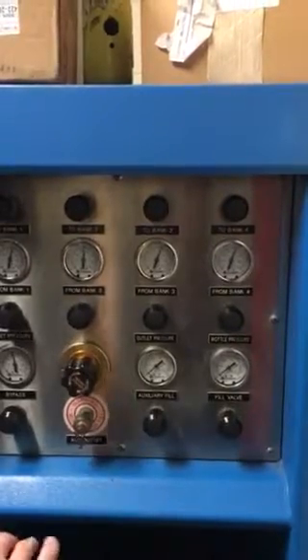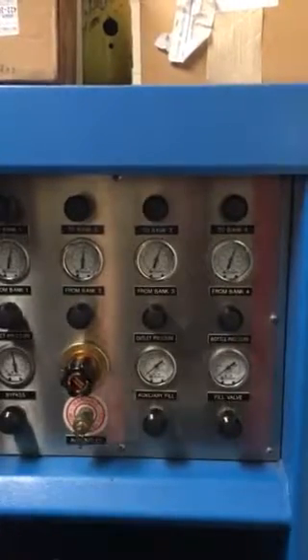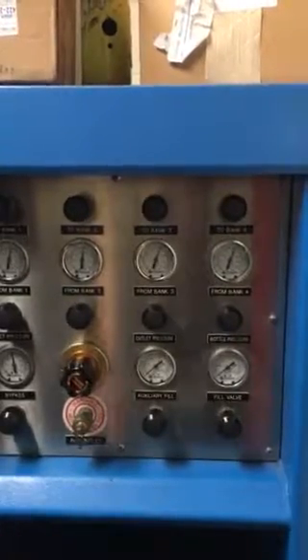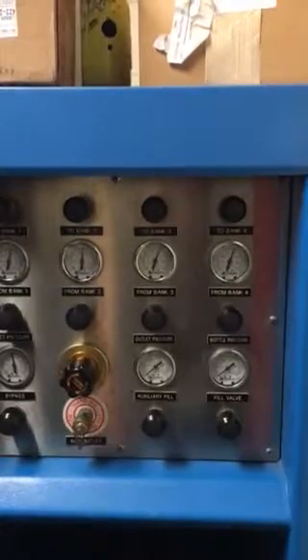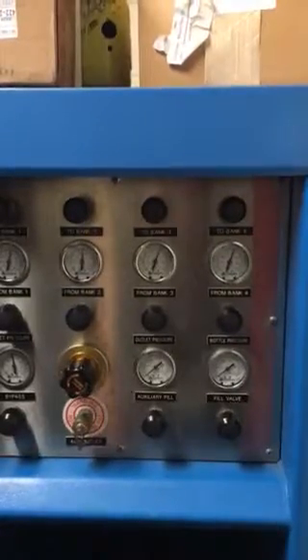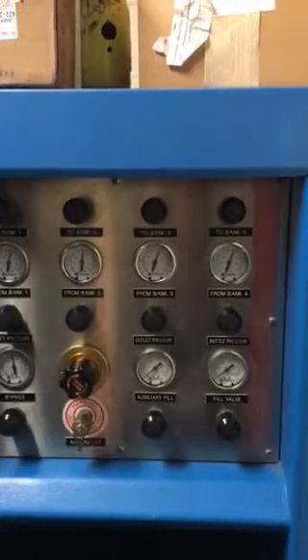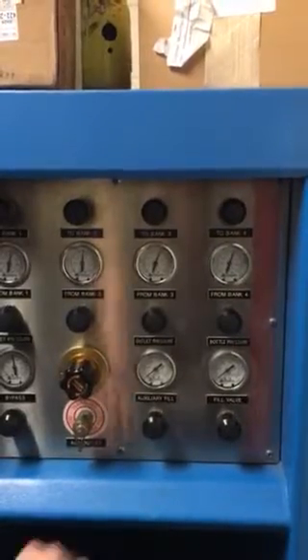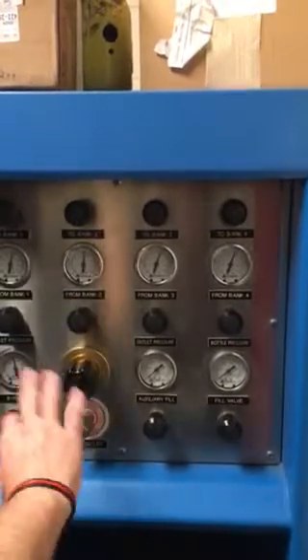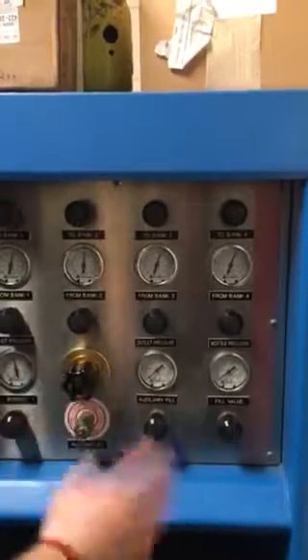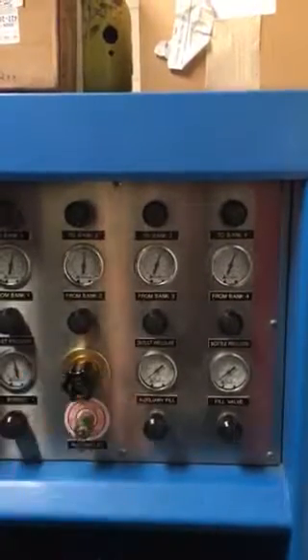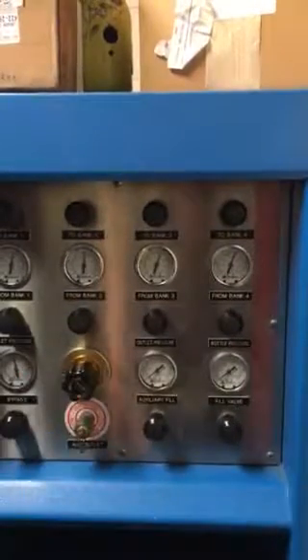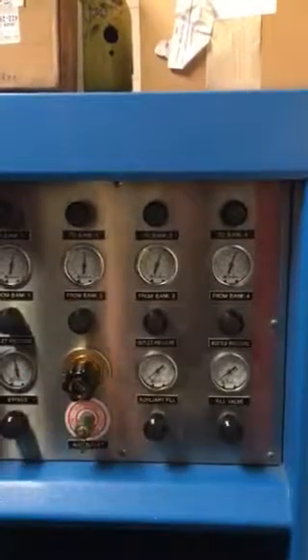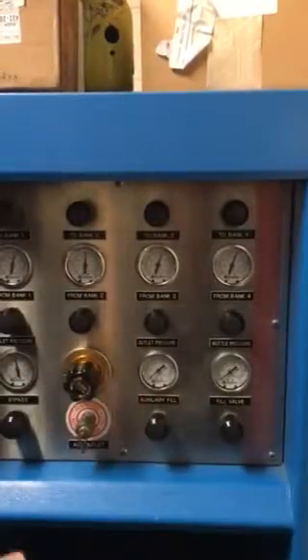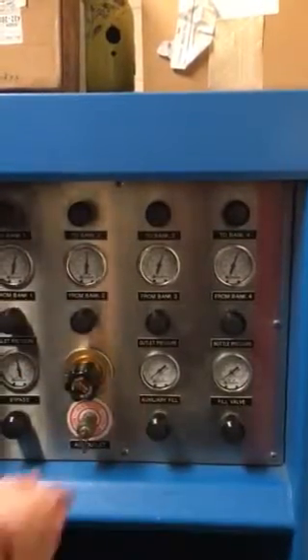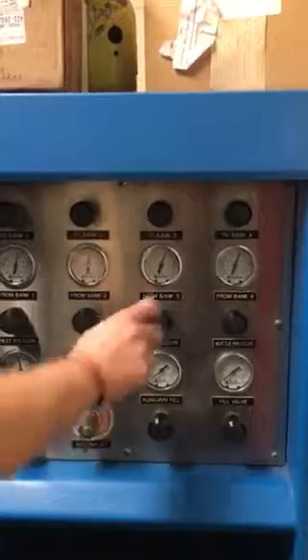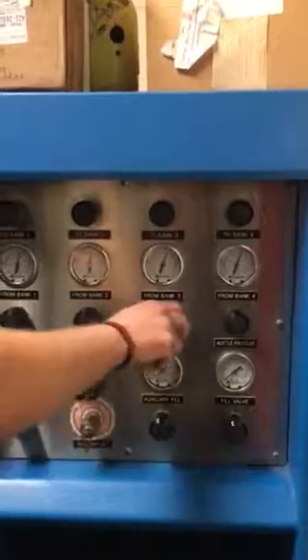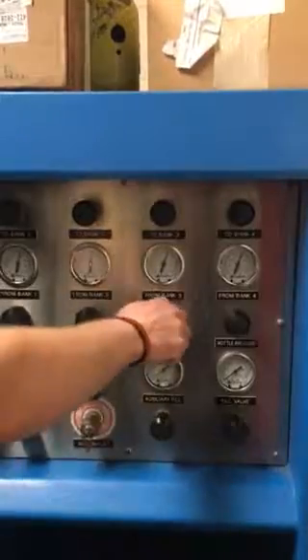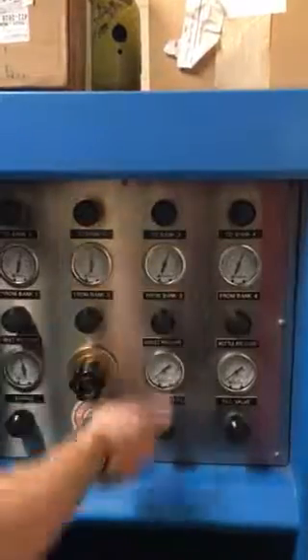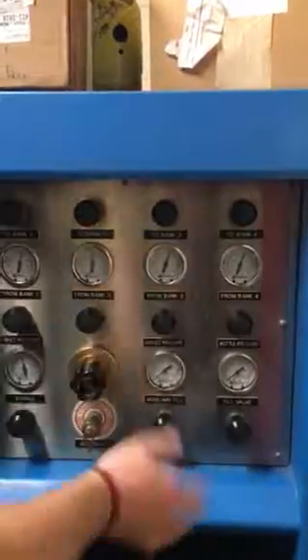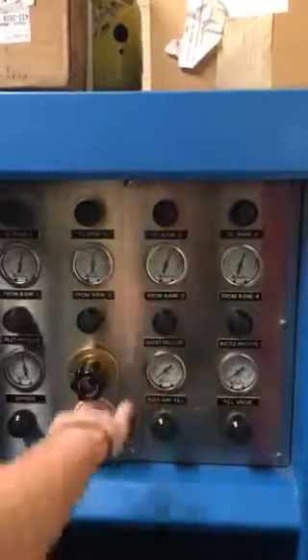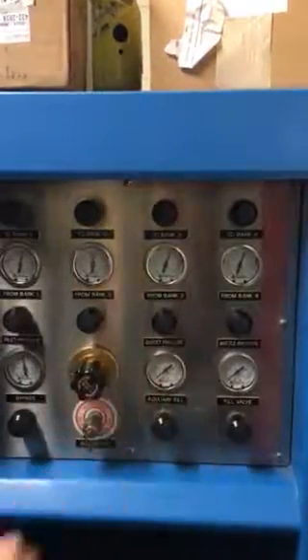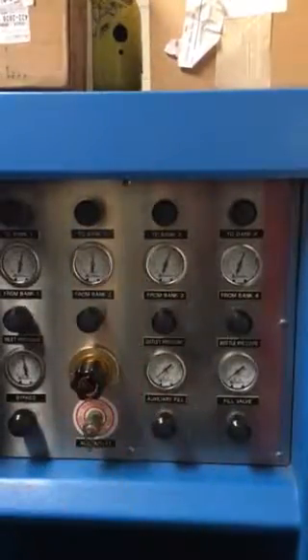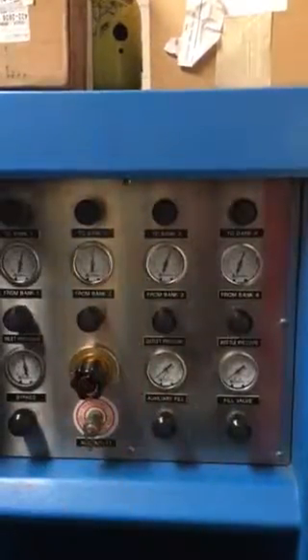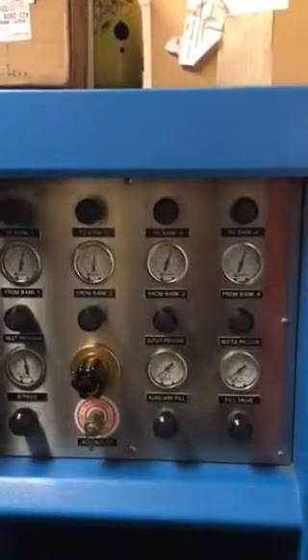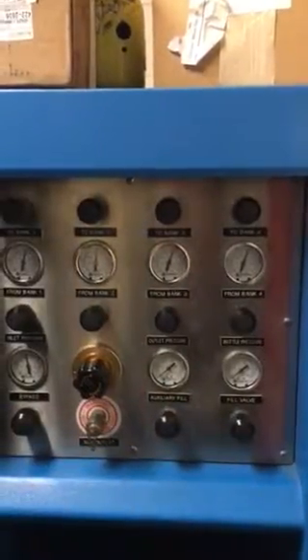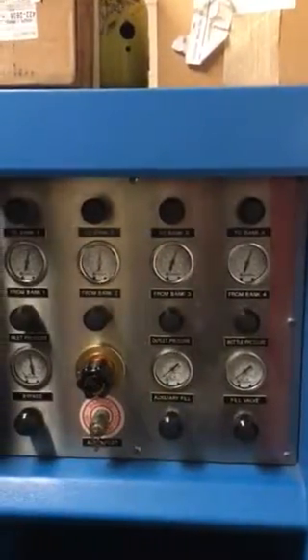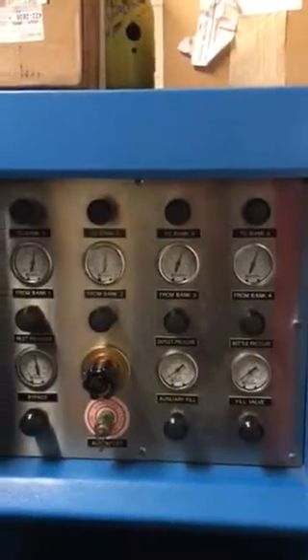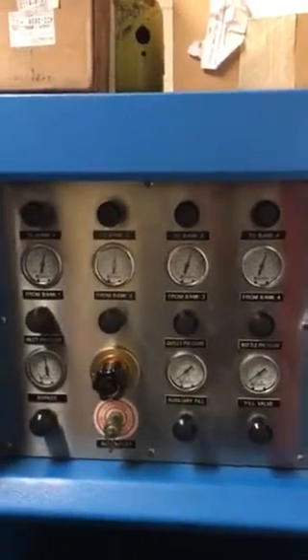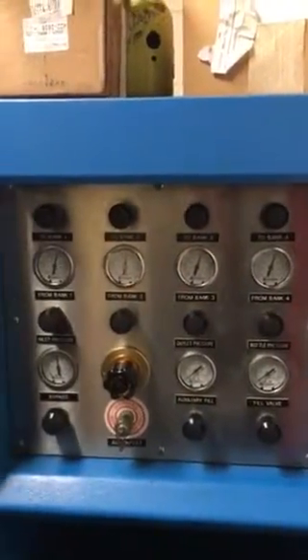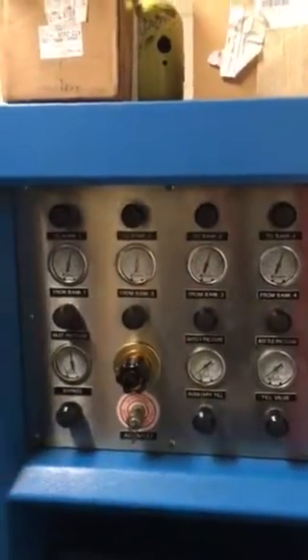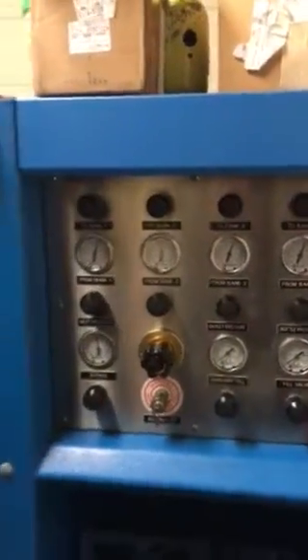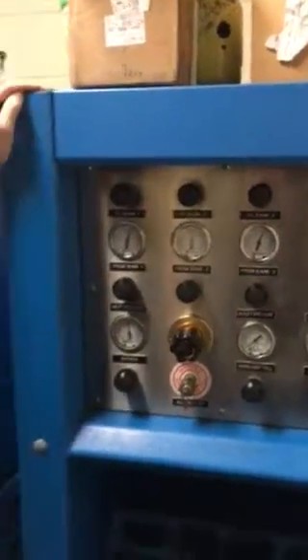Once it's hit 4500 PSI, go ahead and shut off the system, close this down, and release your pressure on your valves and so on.